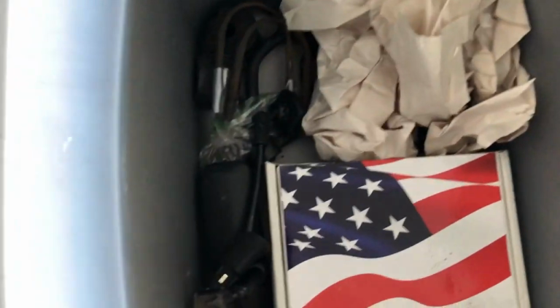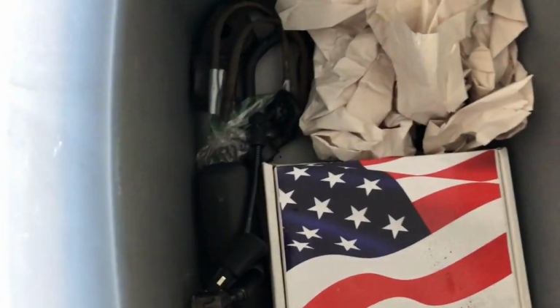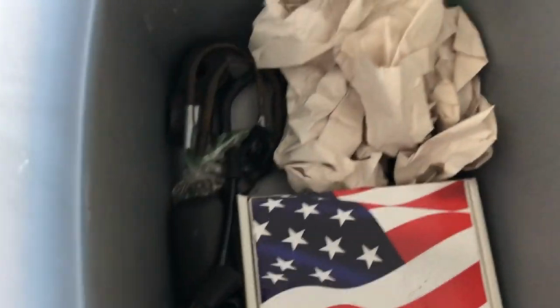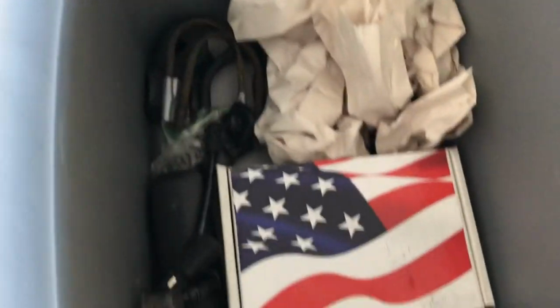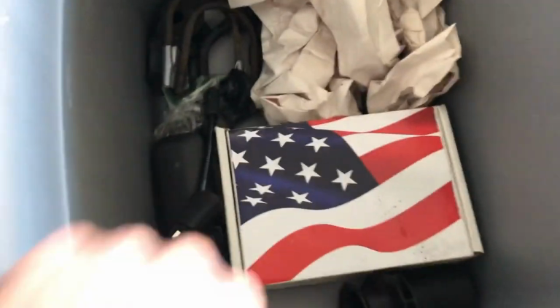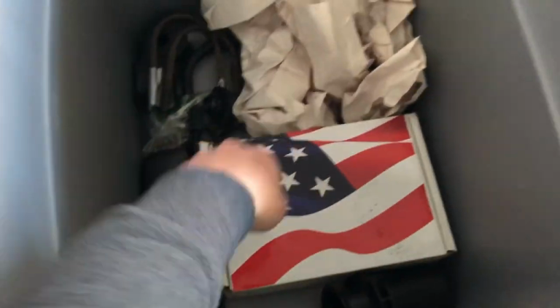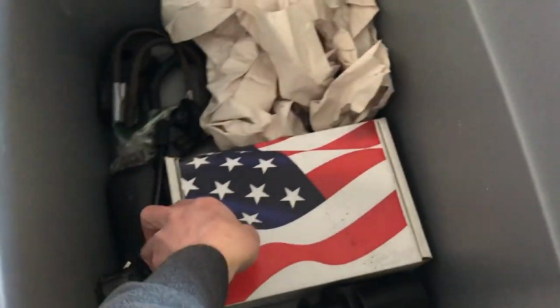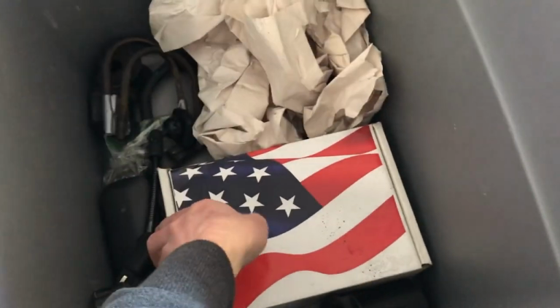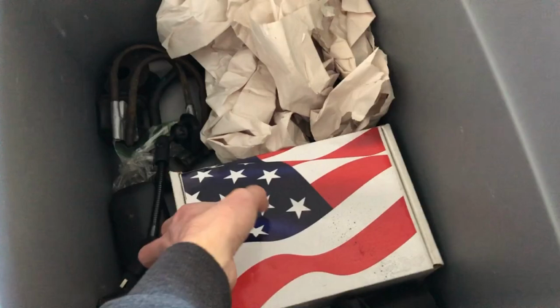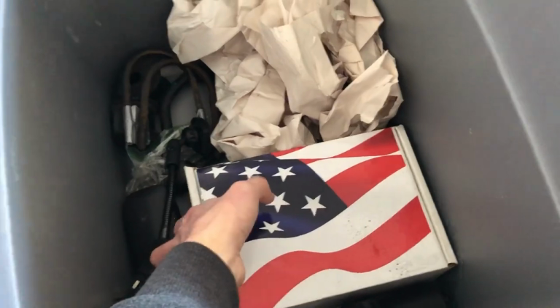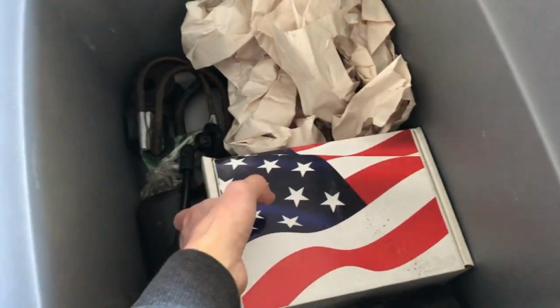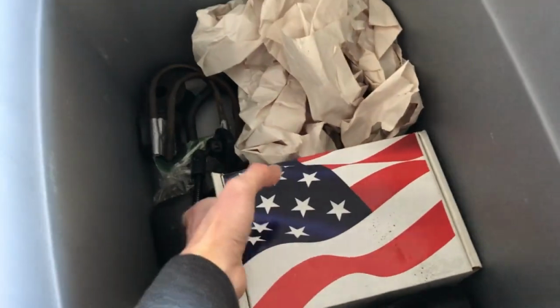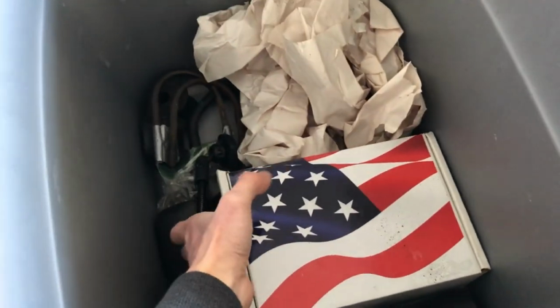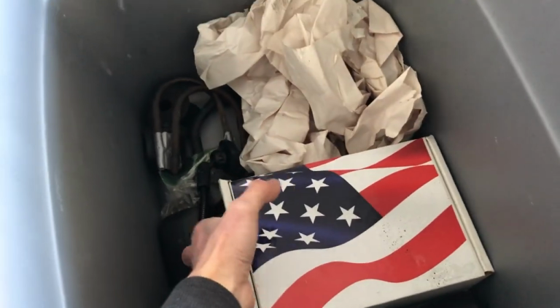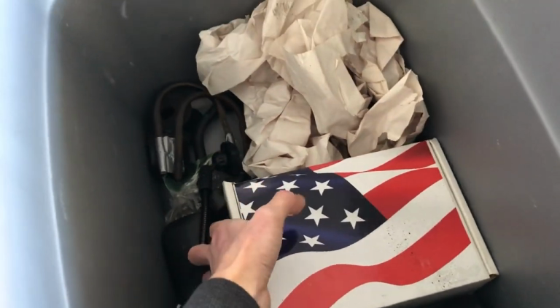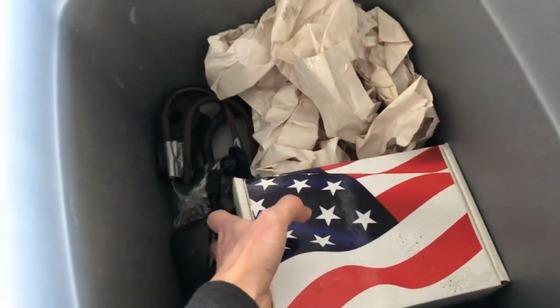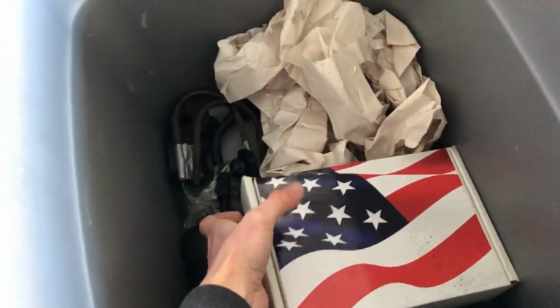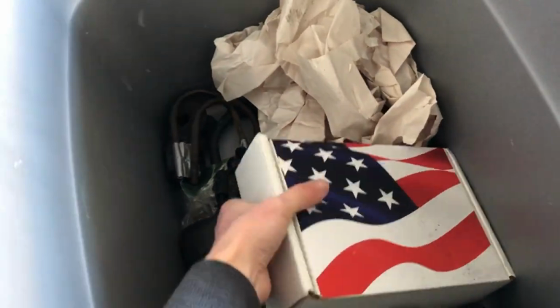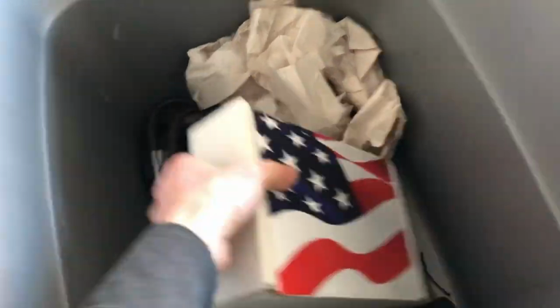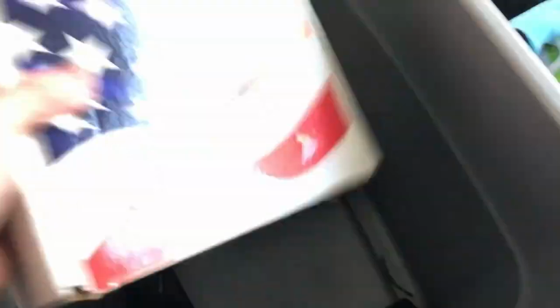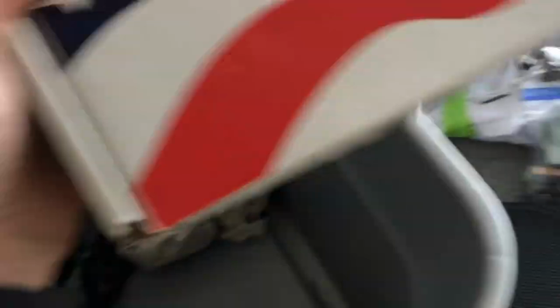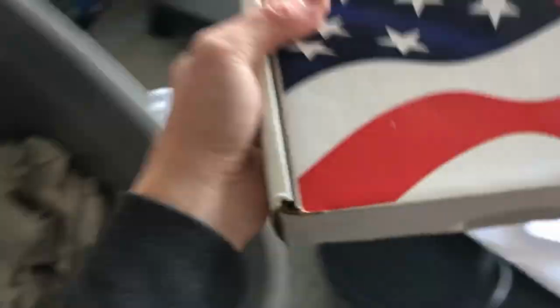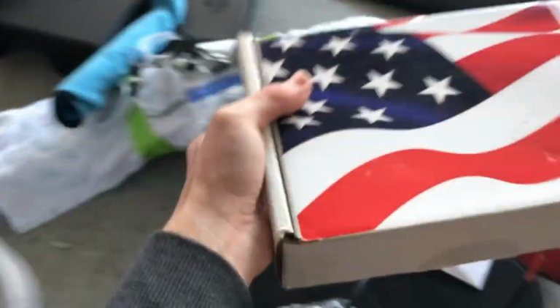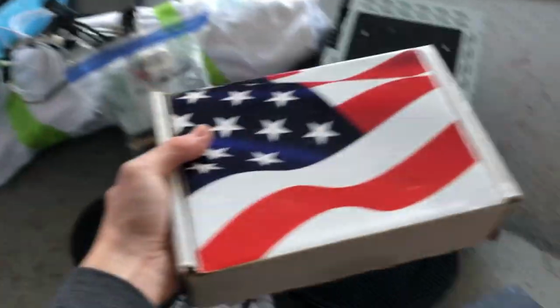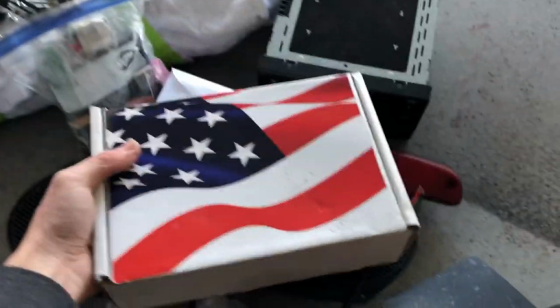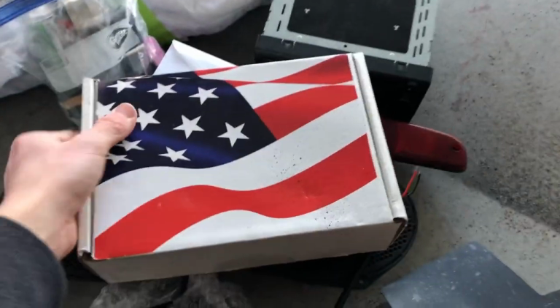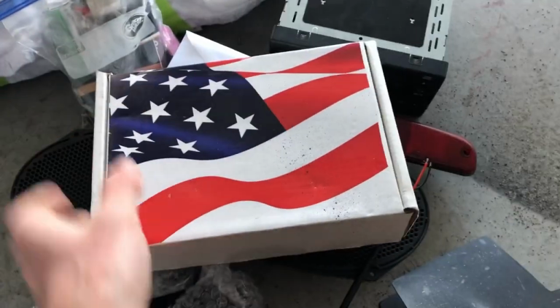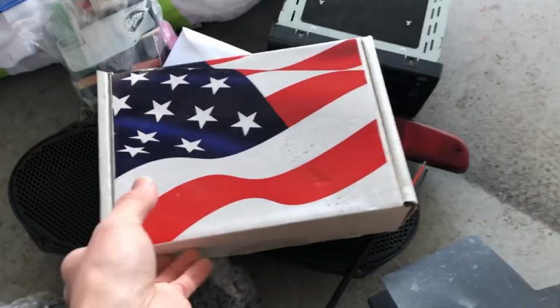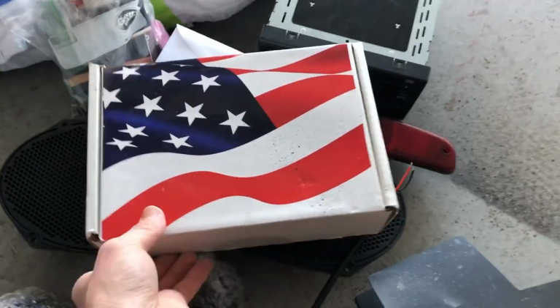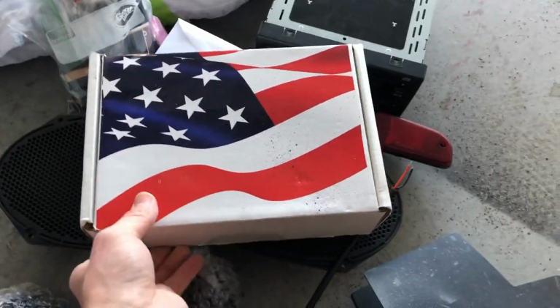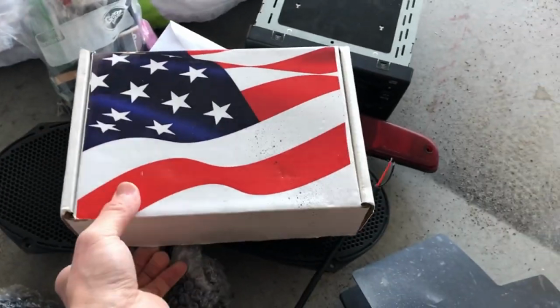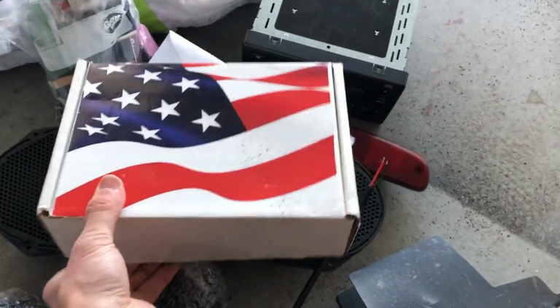In this box — let's see, I can't quite remember what I have in here.